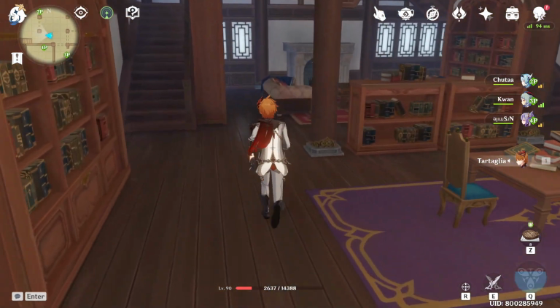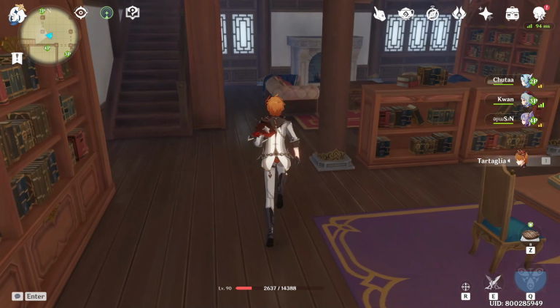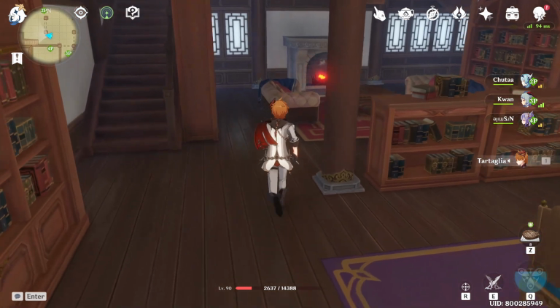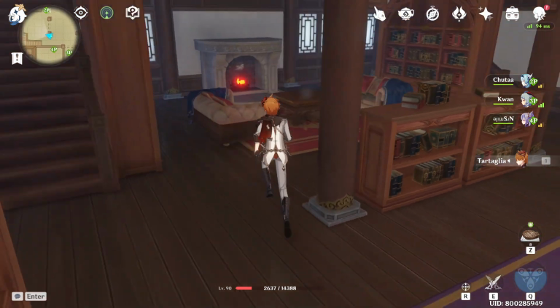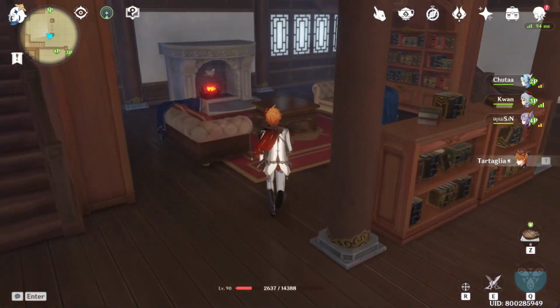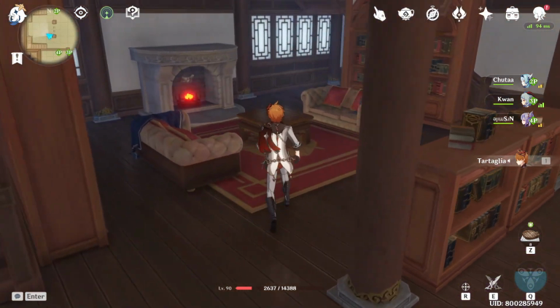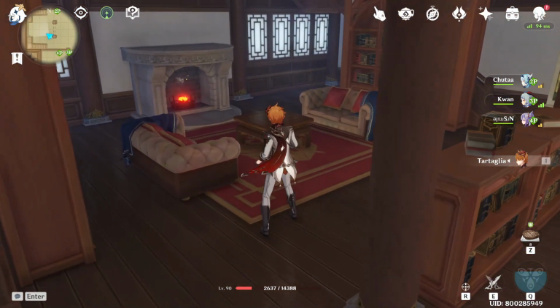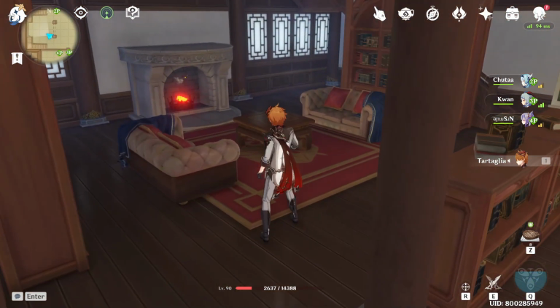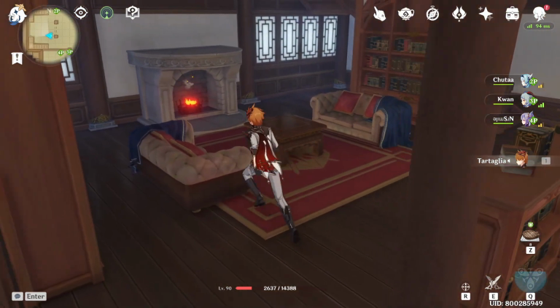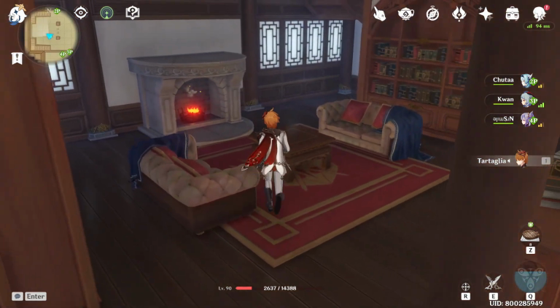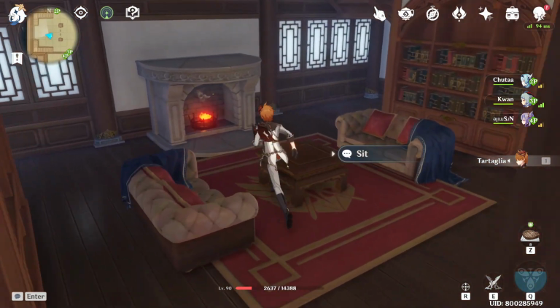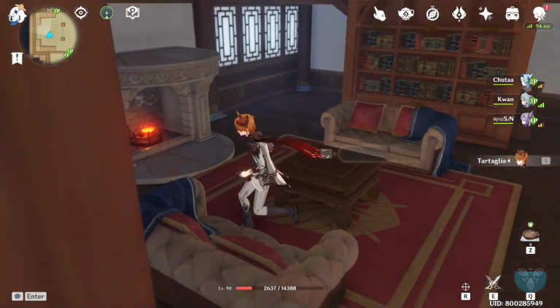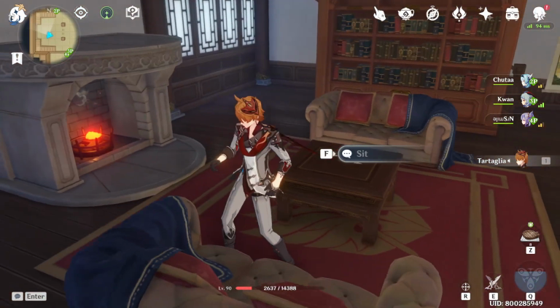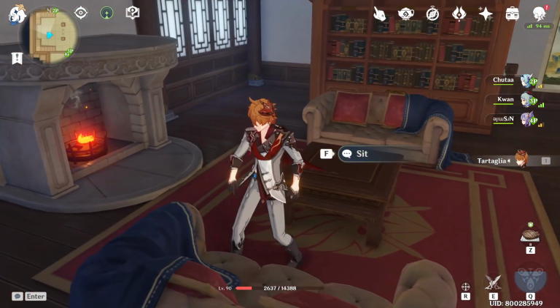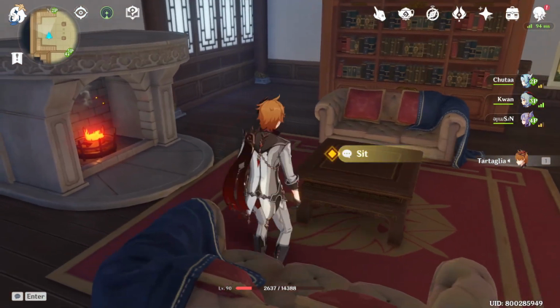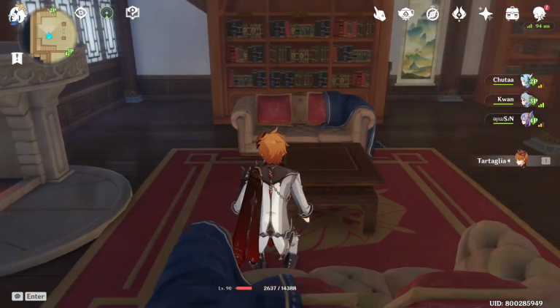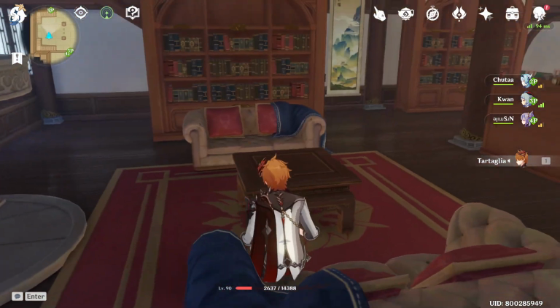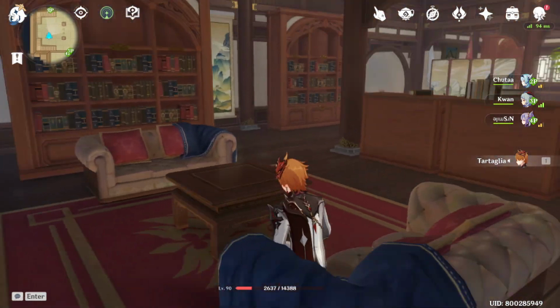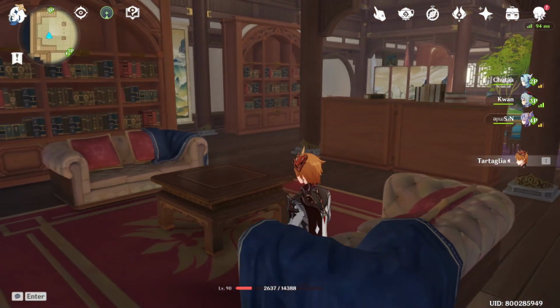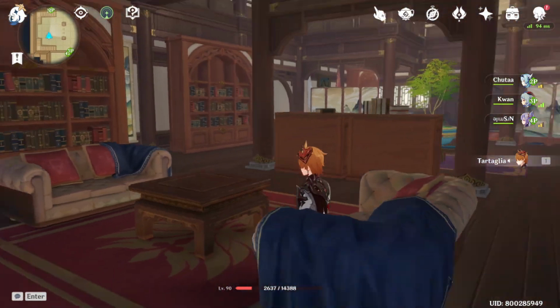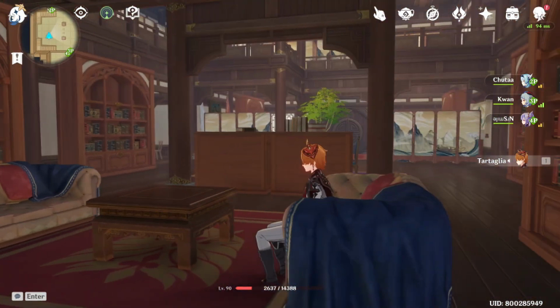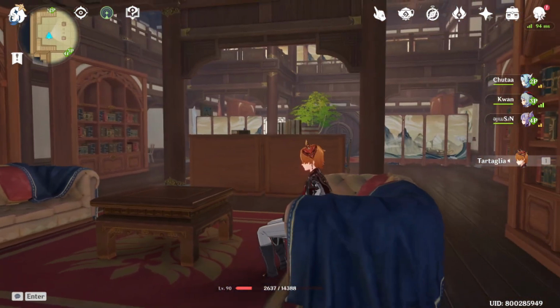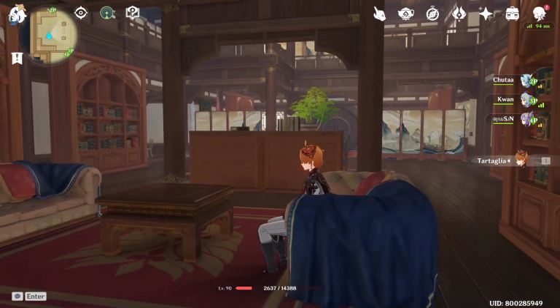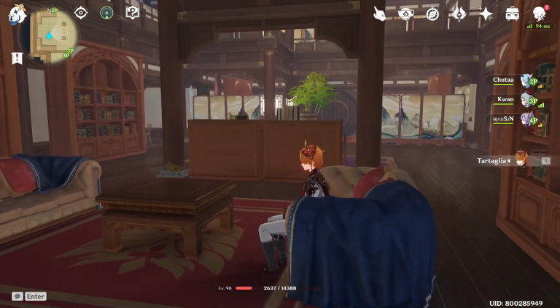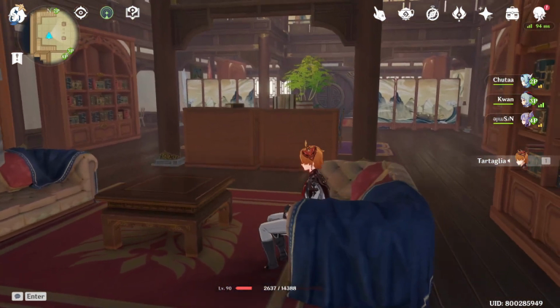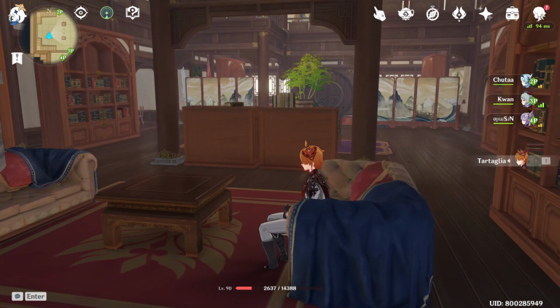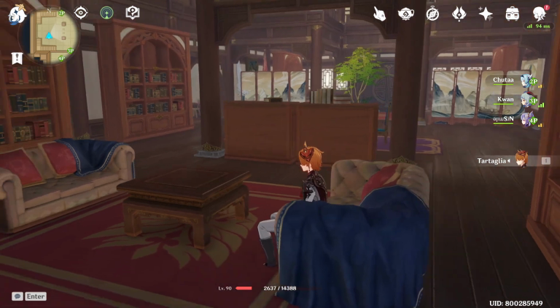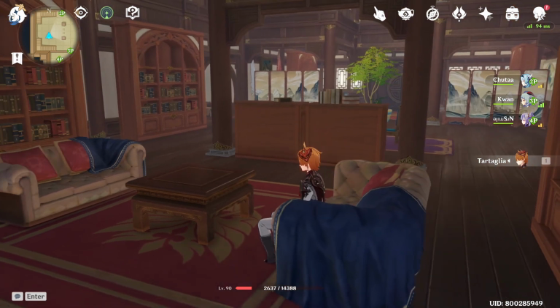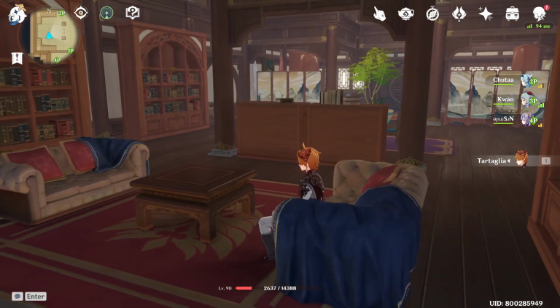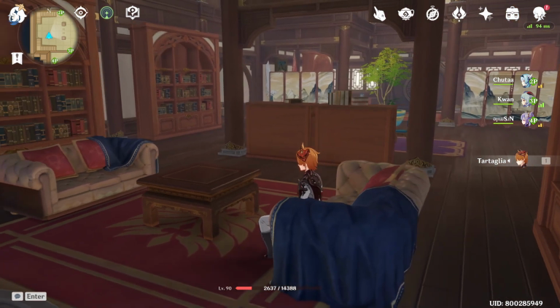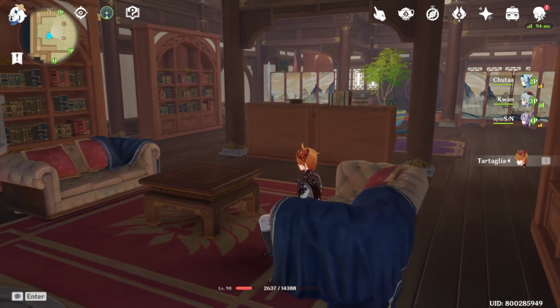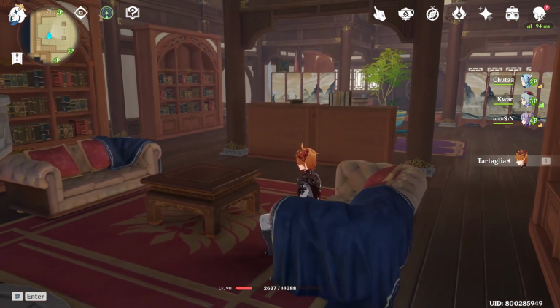That's the interior of my house. Let me know what you guys think — I find it quite cozy.